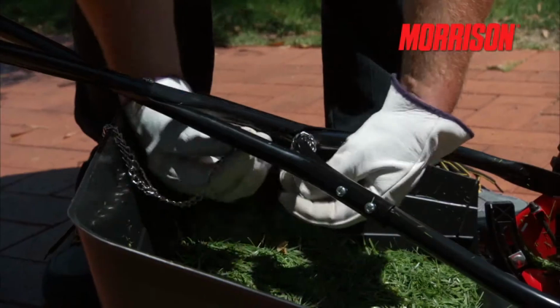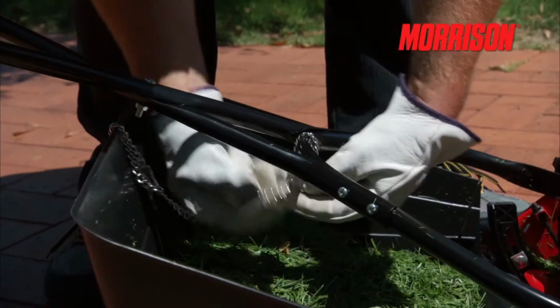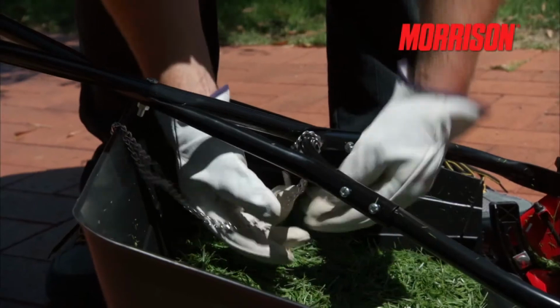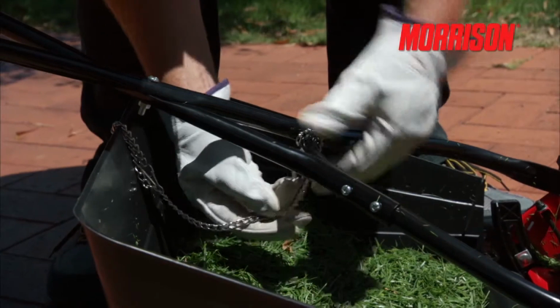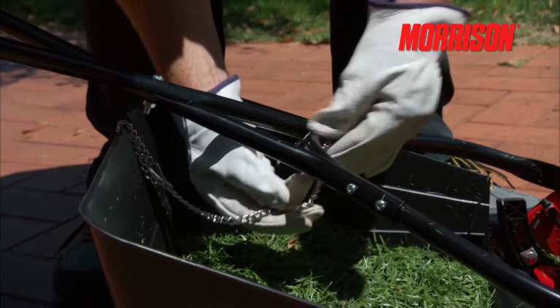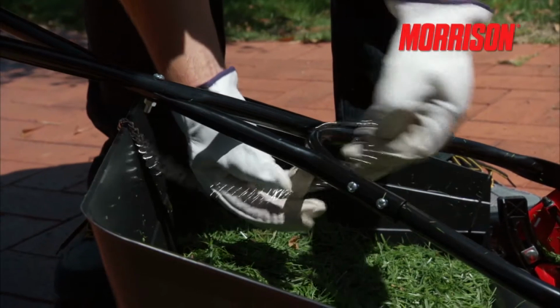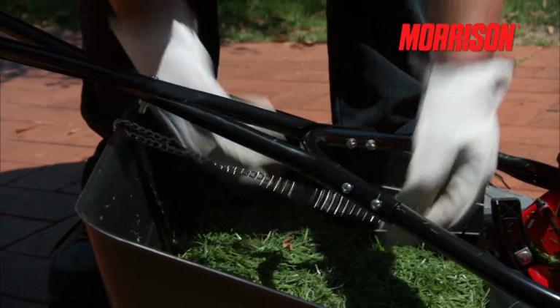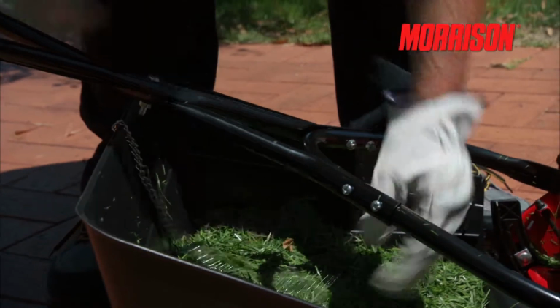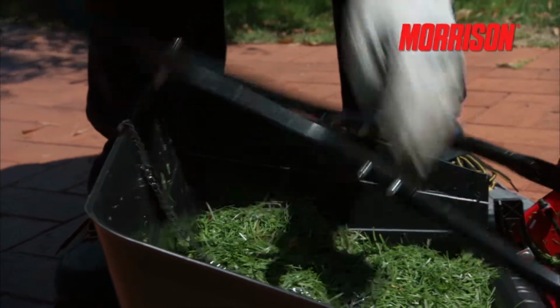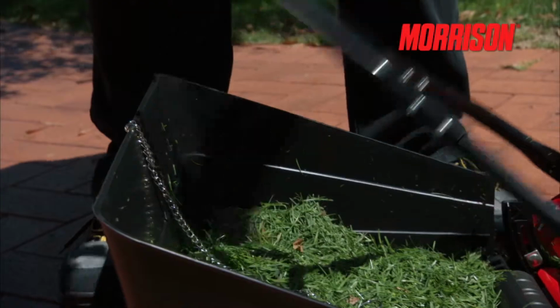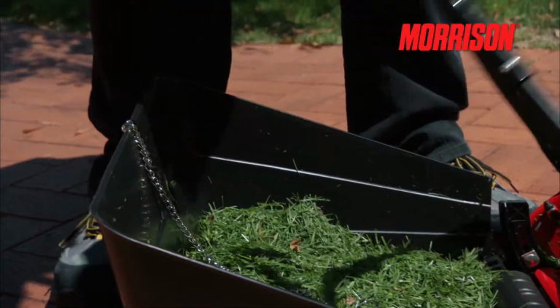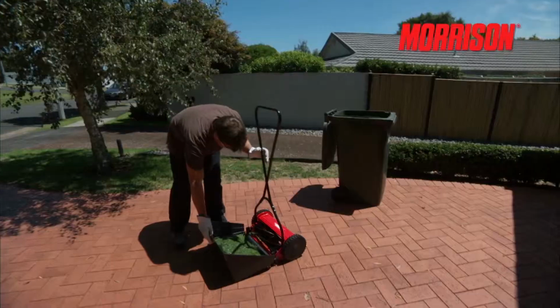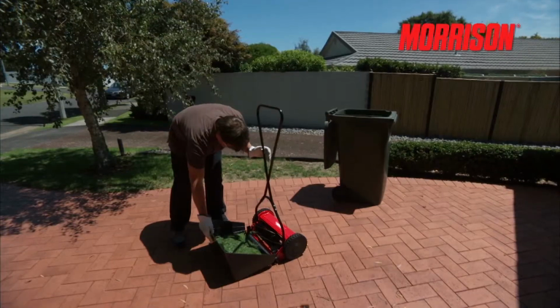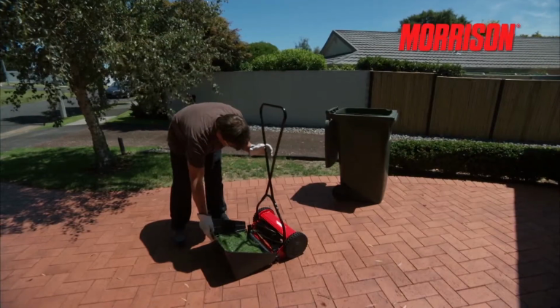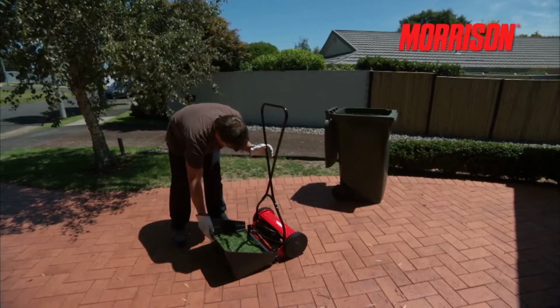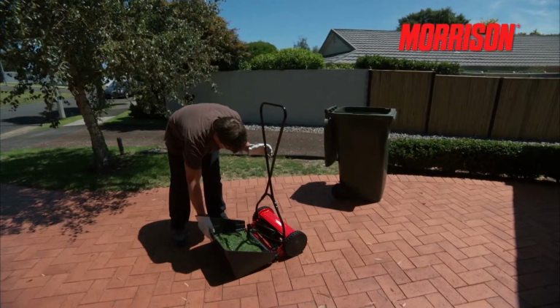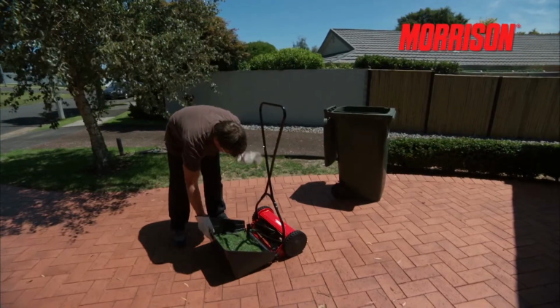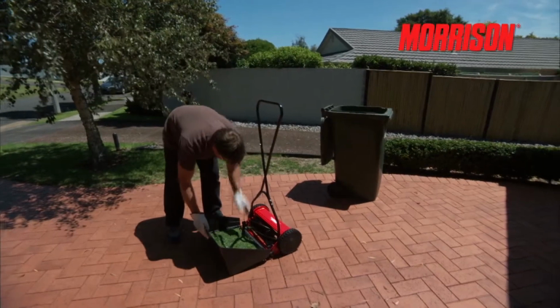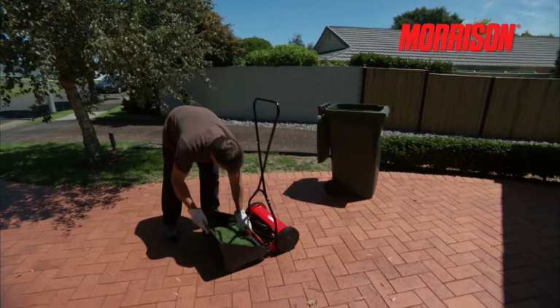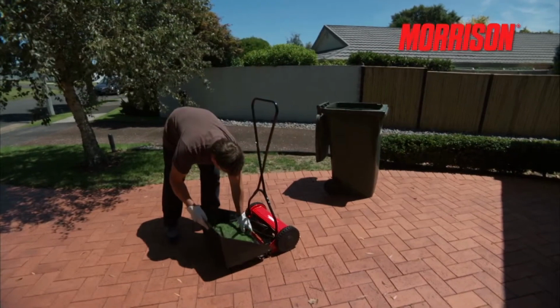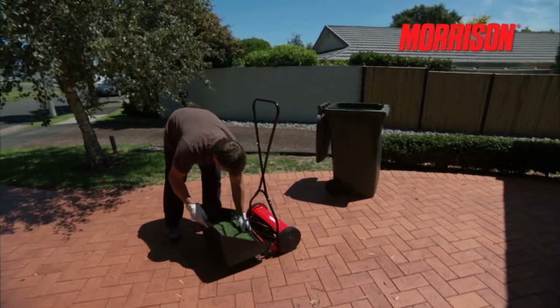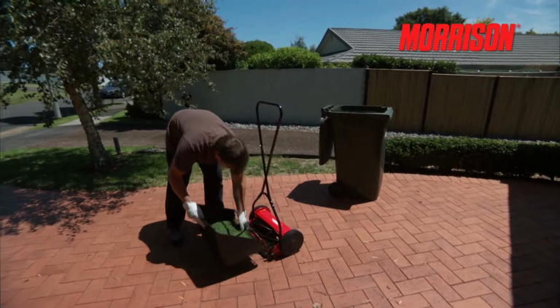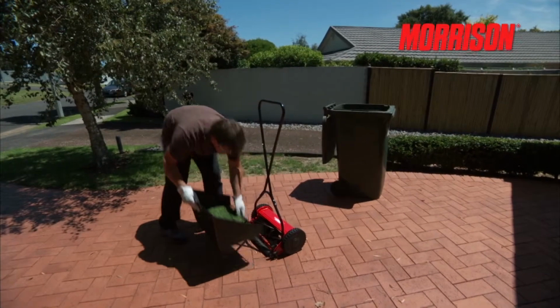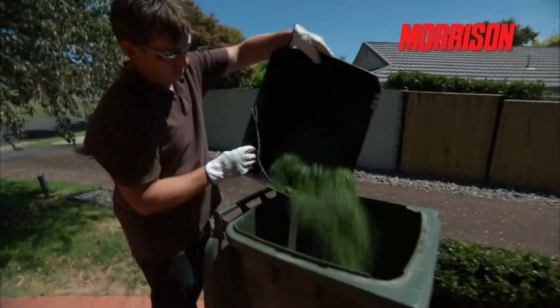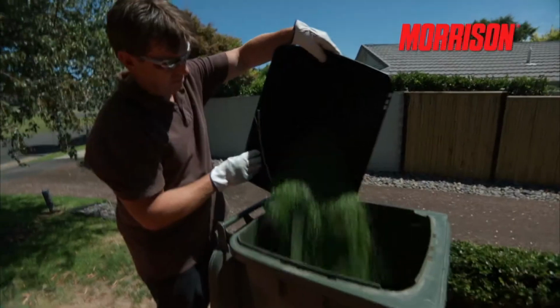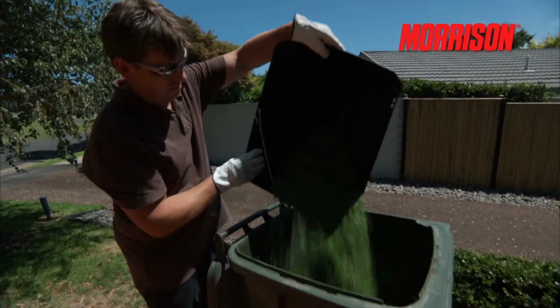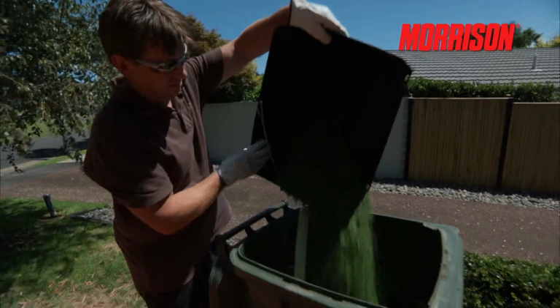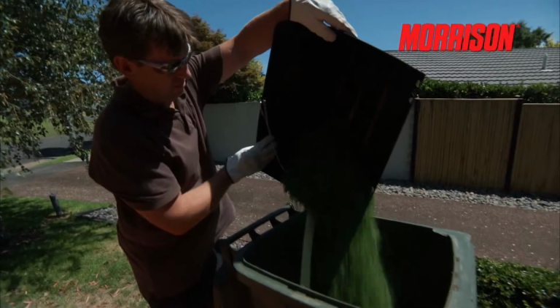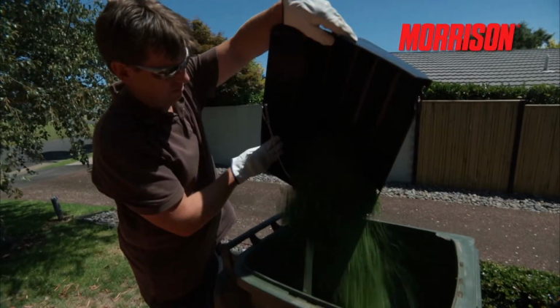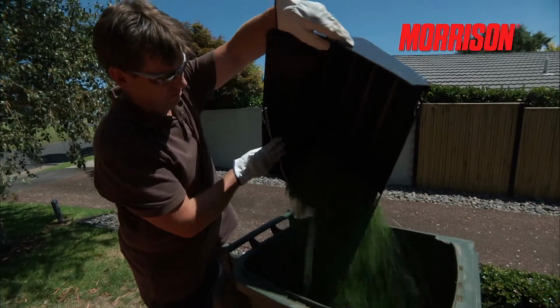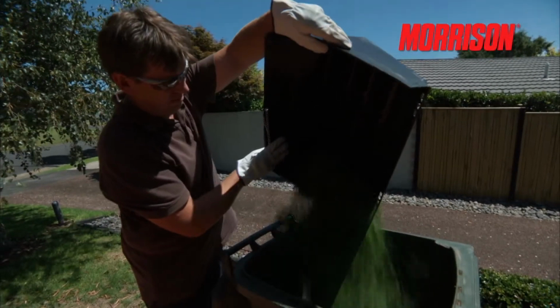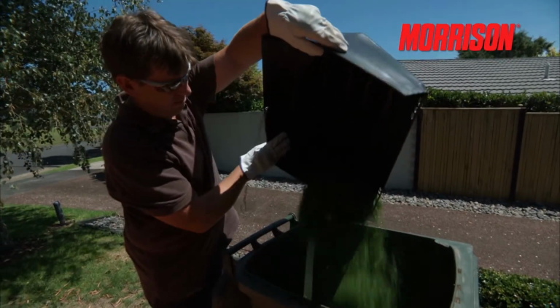Morrison hand mowers are lightweight and therefore easy to manage. The handle pops off if necessary for transportation.